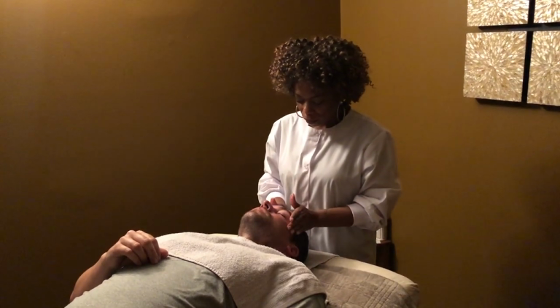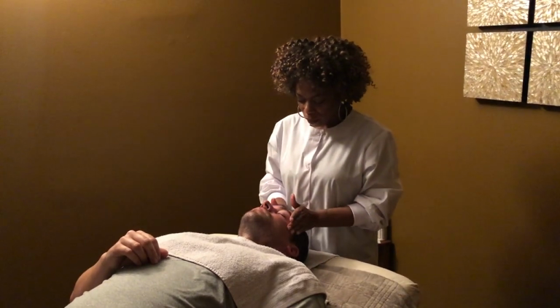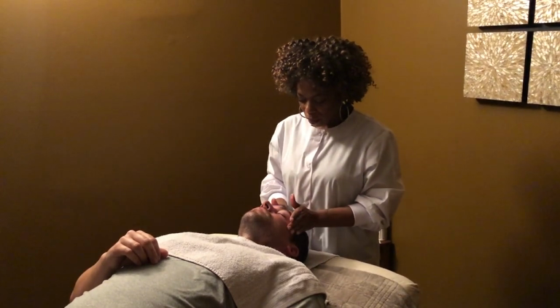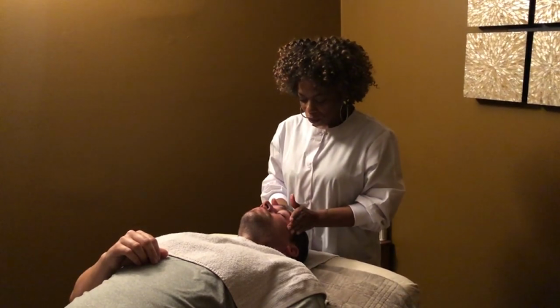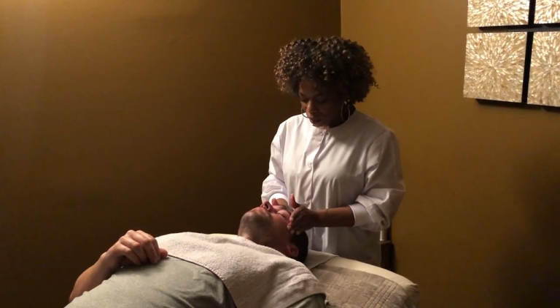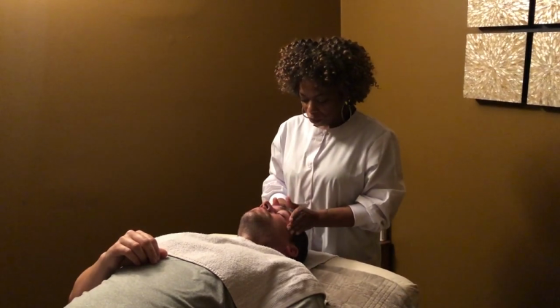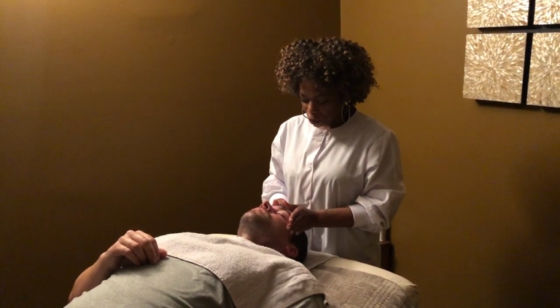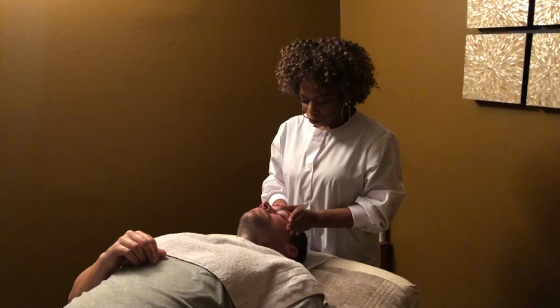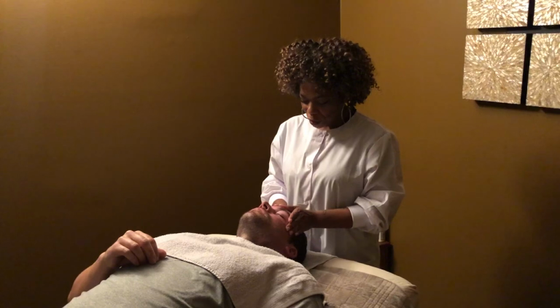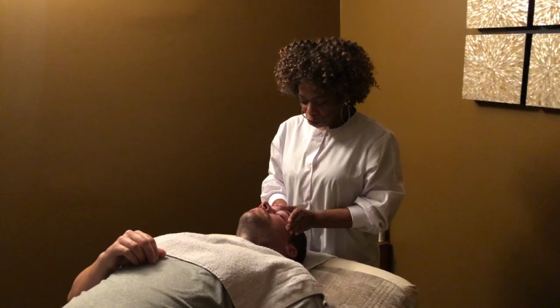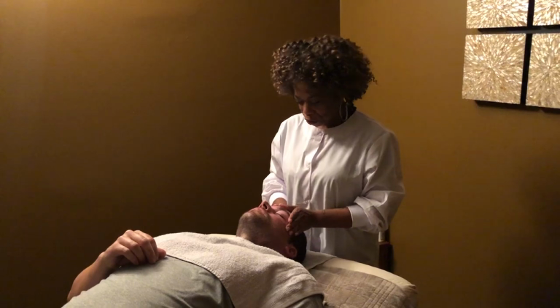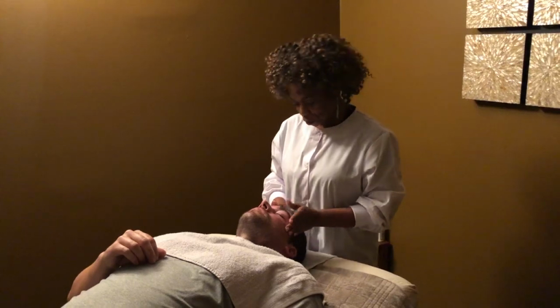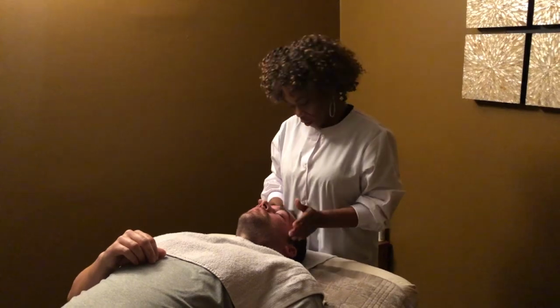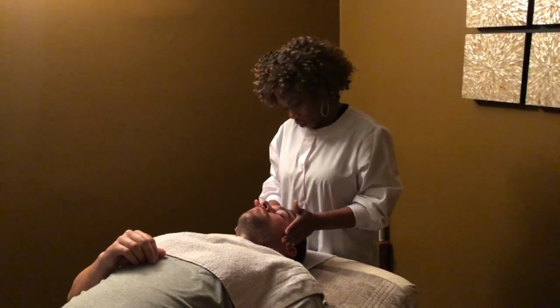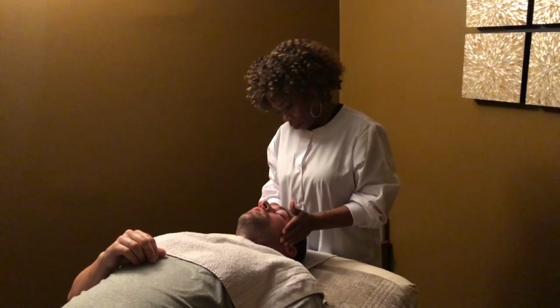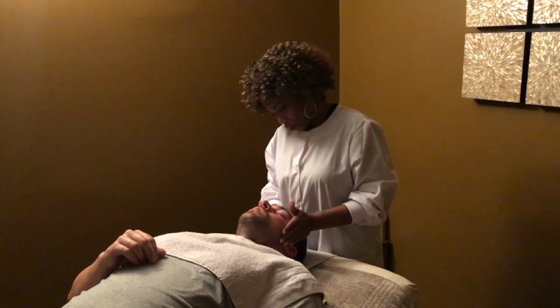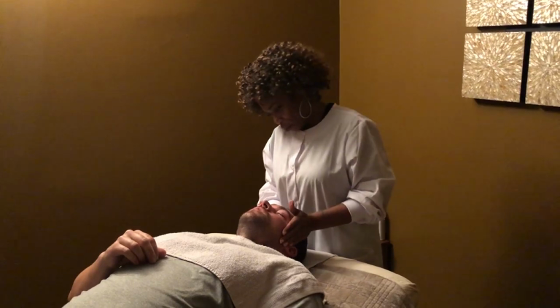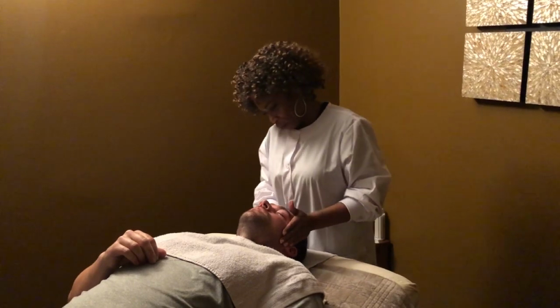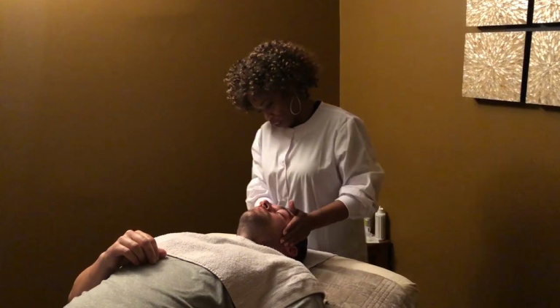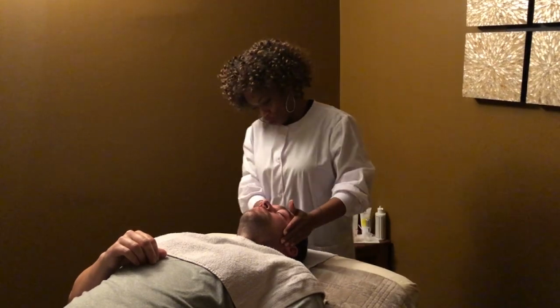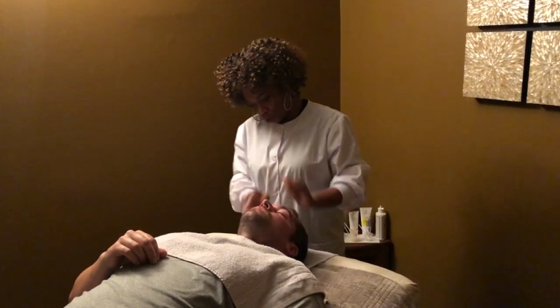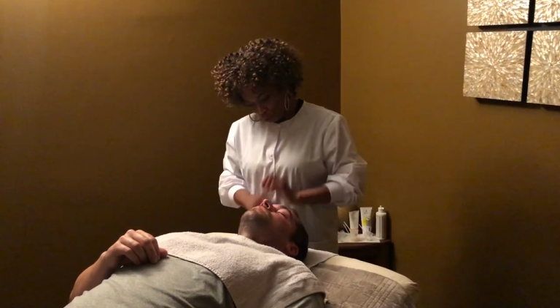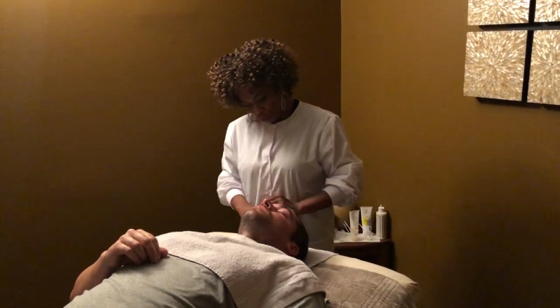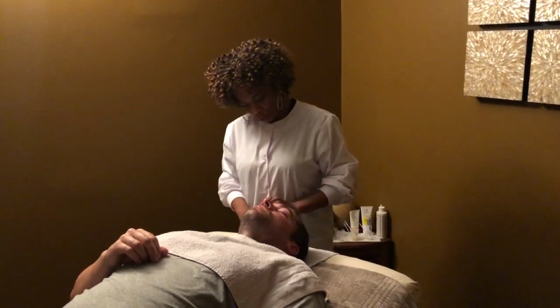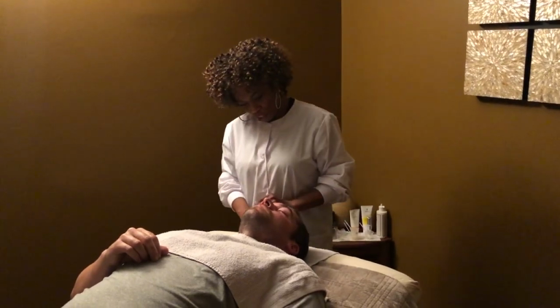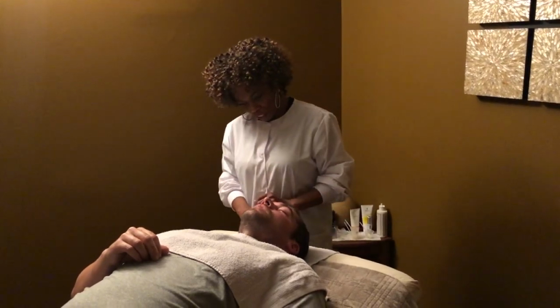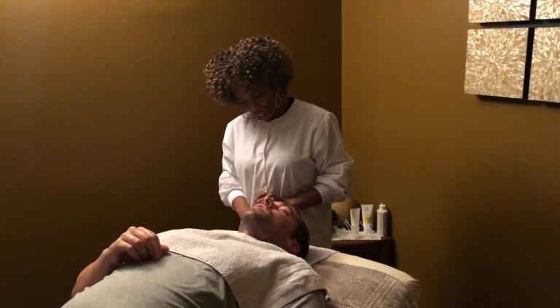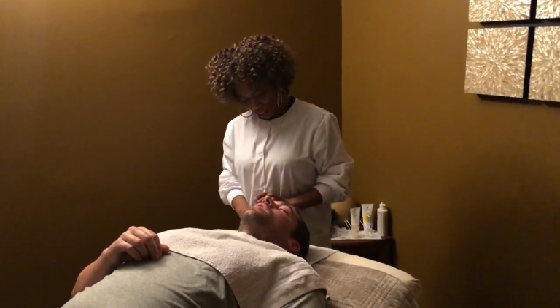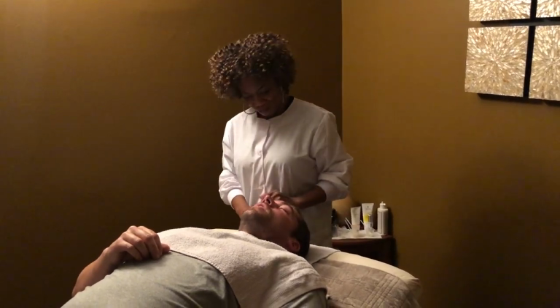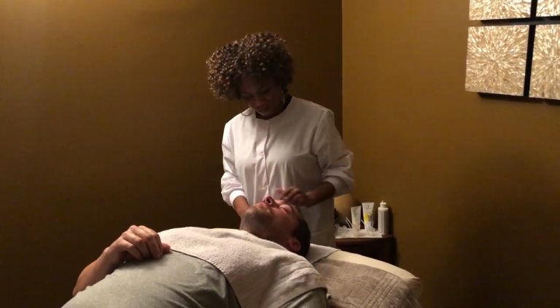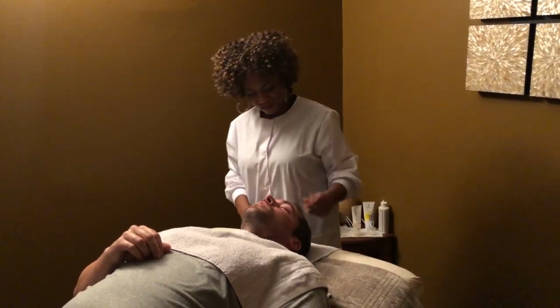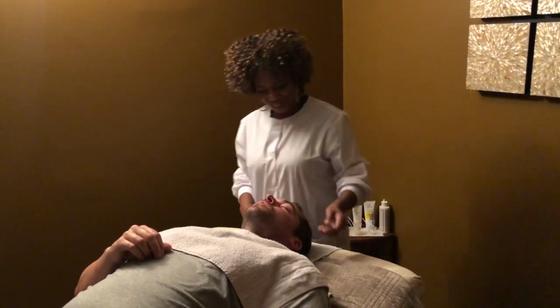And that was your facial. Thank you — it was an enjoyable experience. Absolutely.